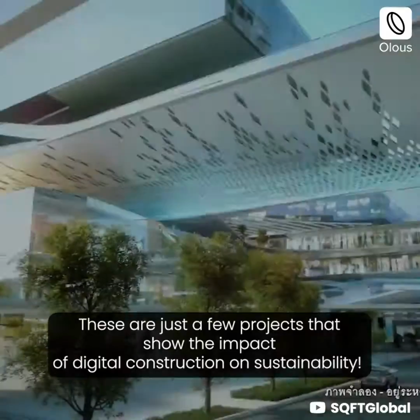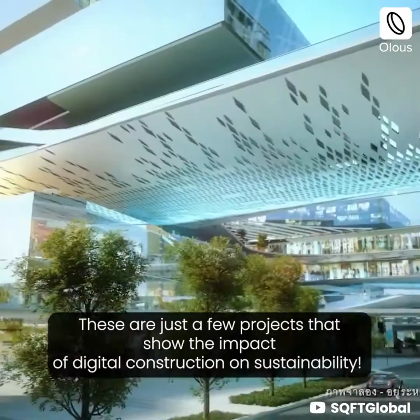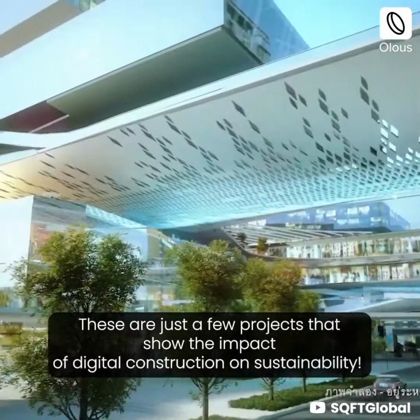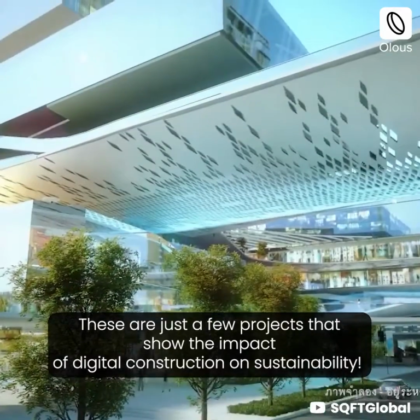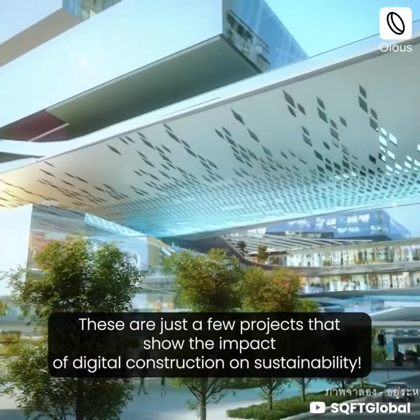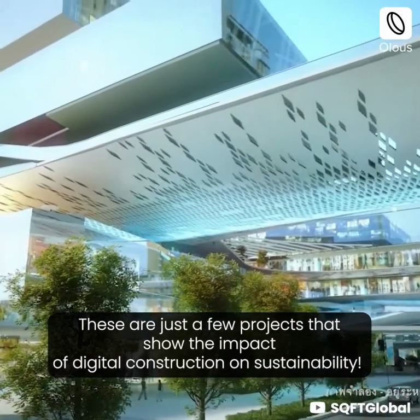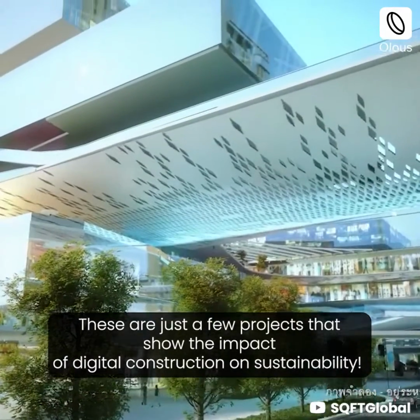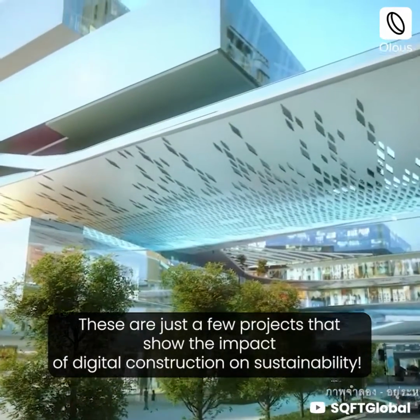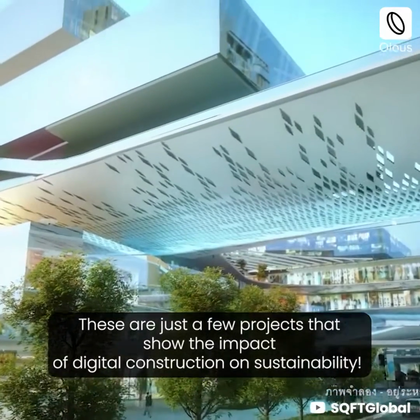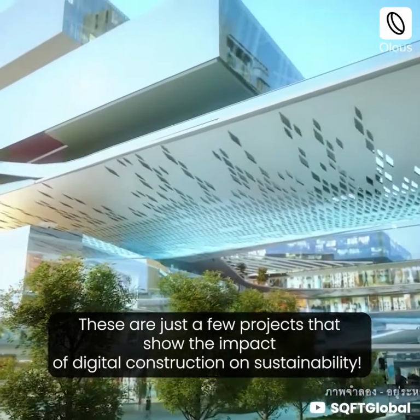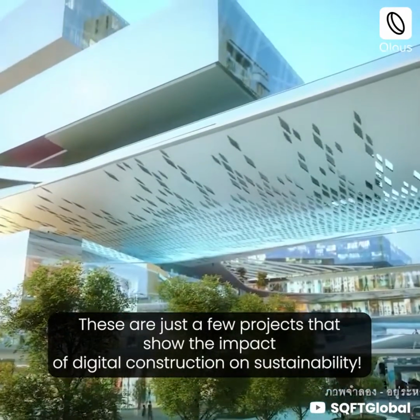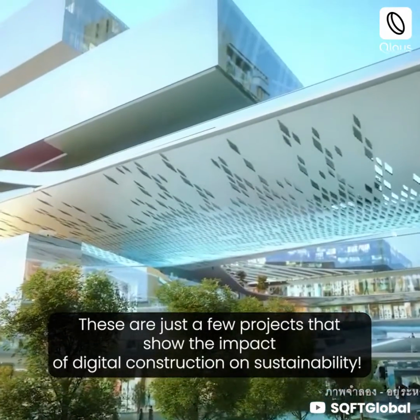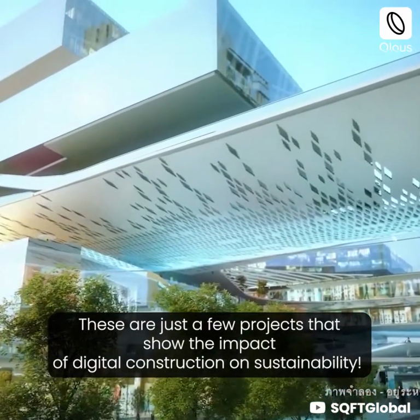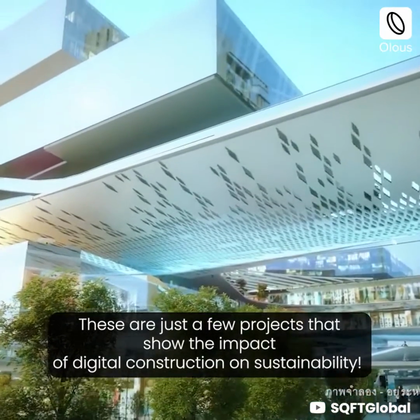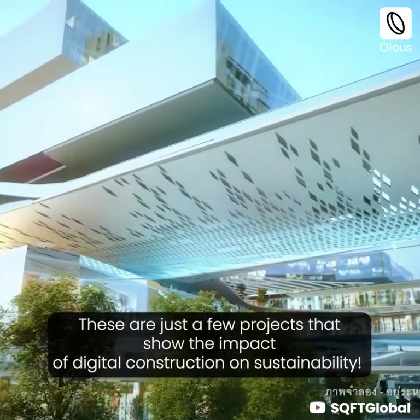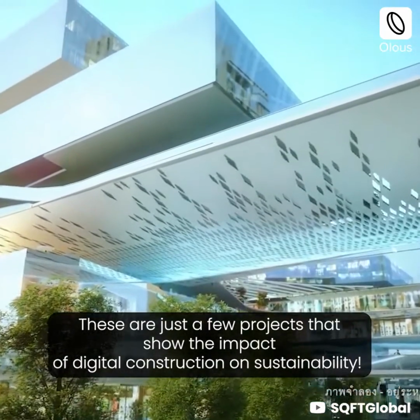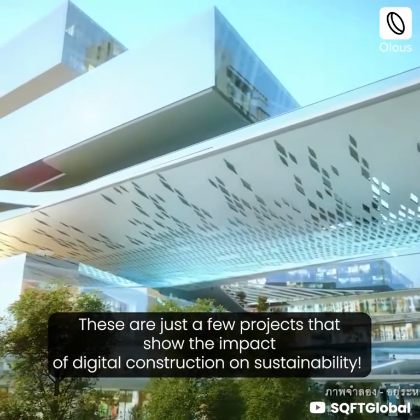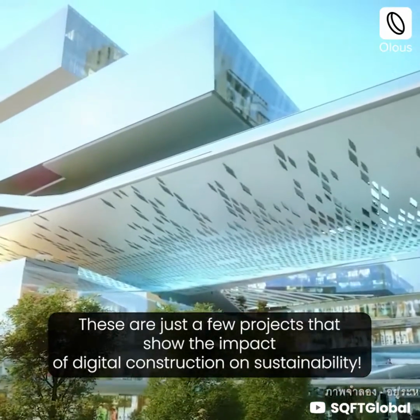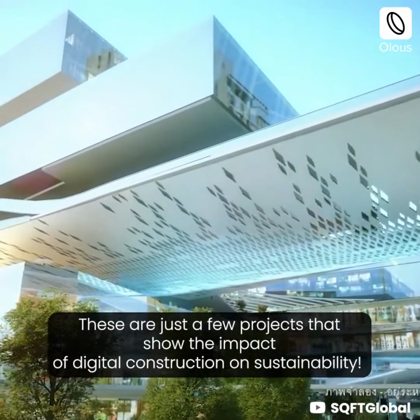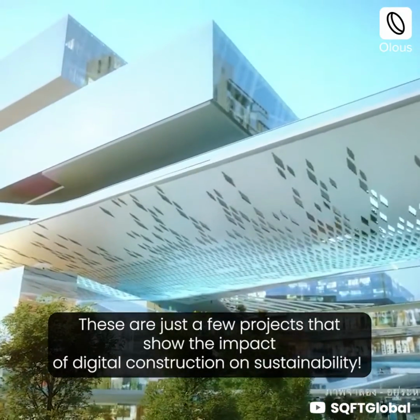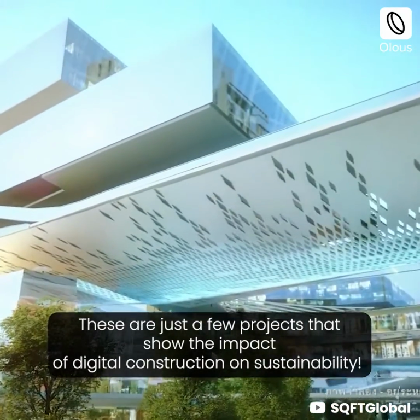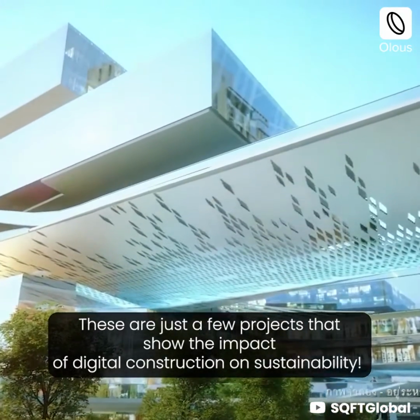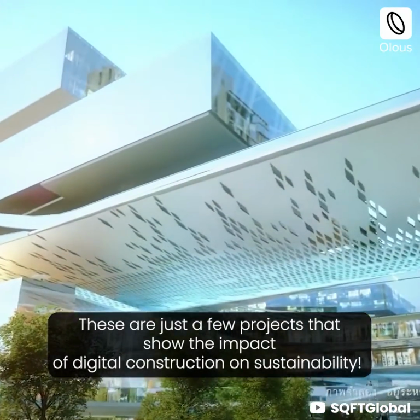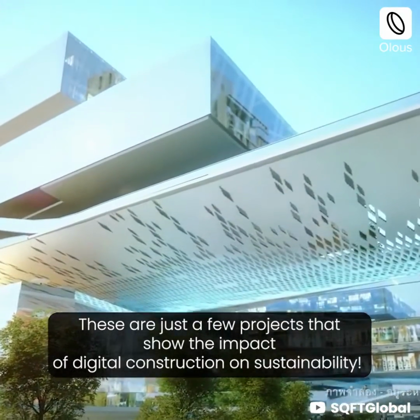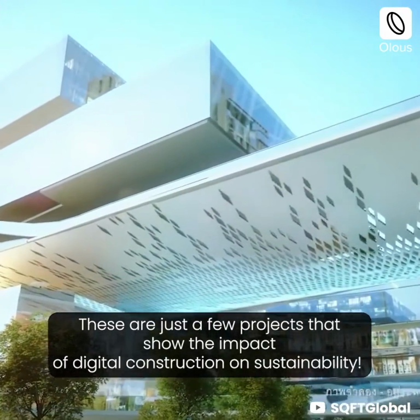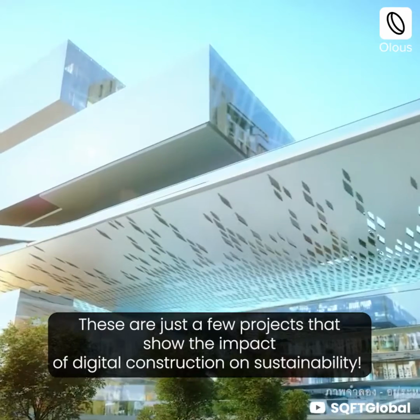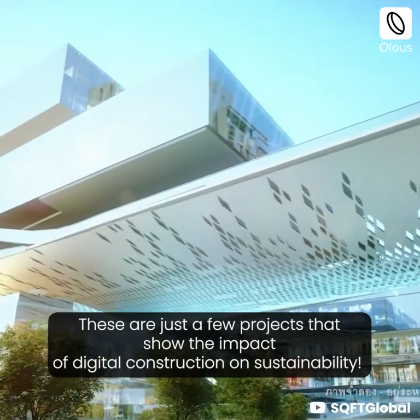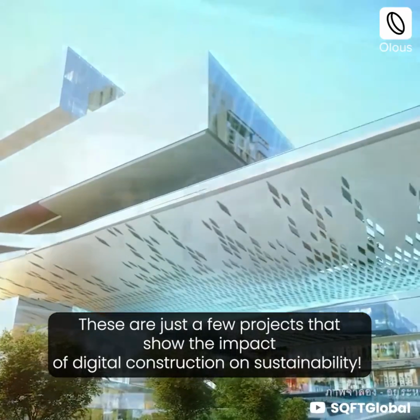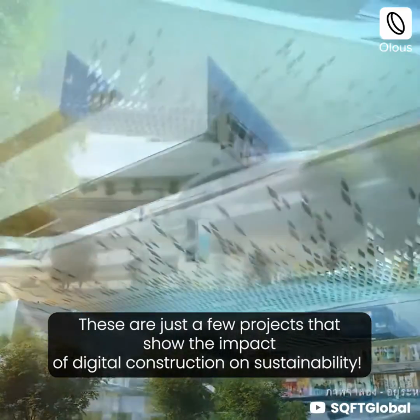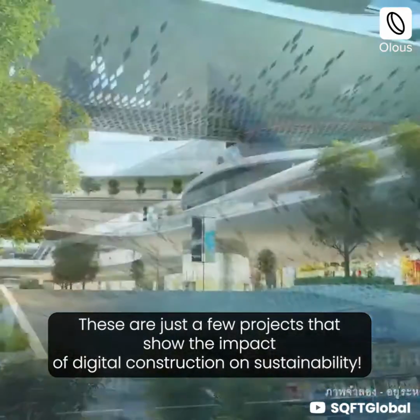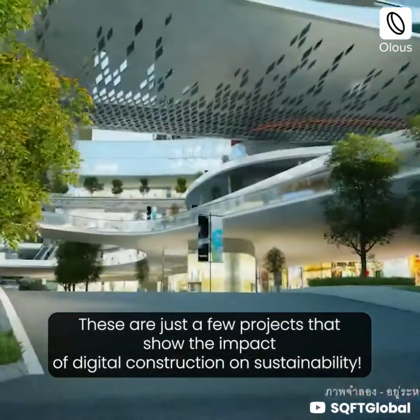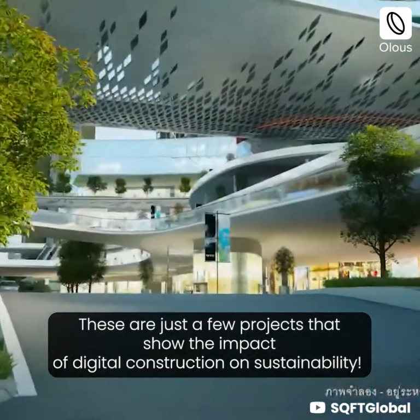These are just a few projects that show the impact of digital construction on sustainability.